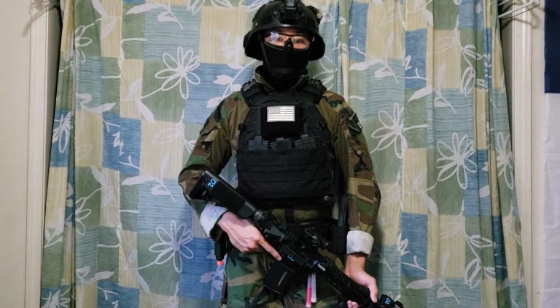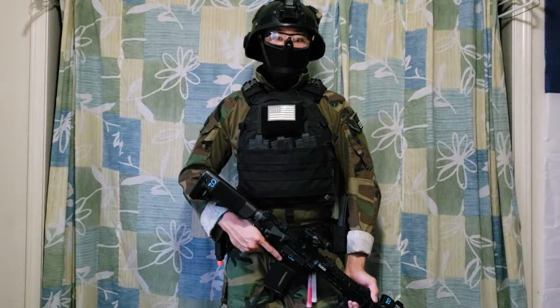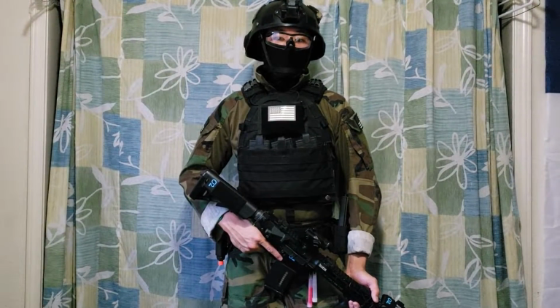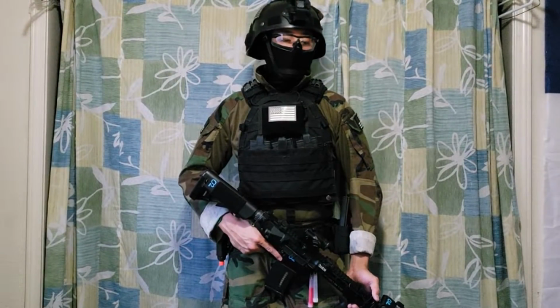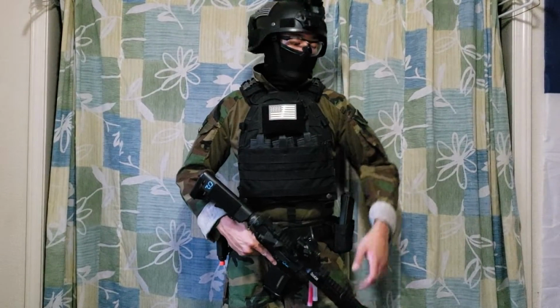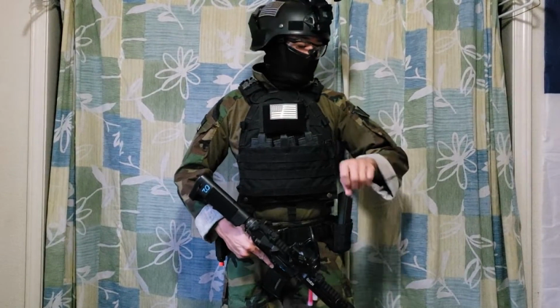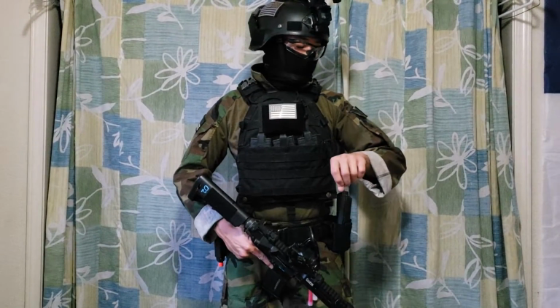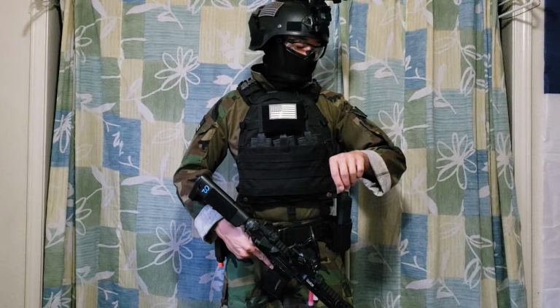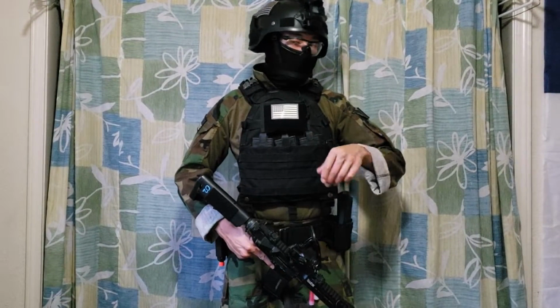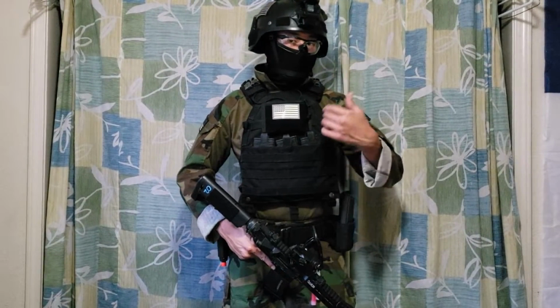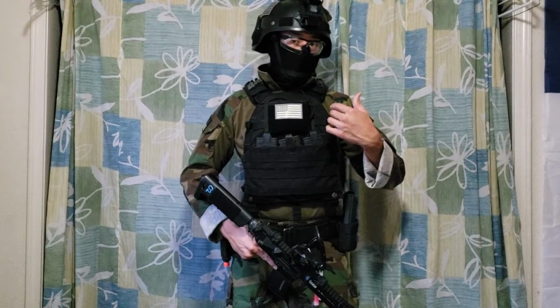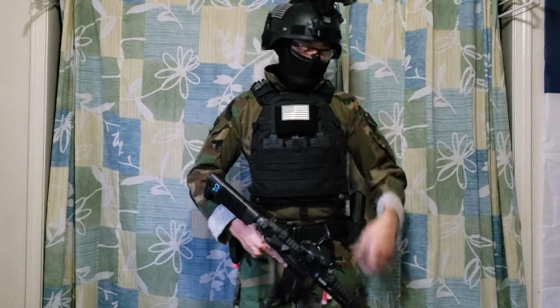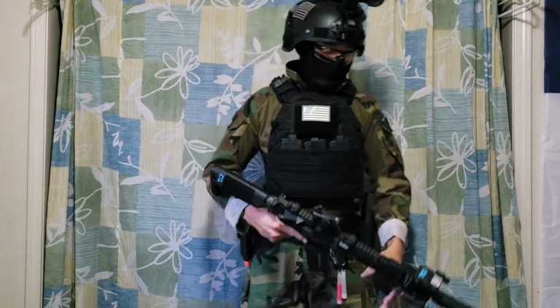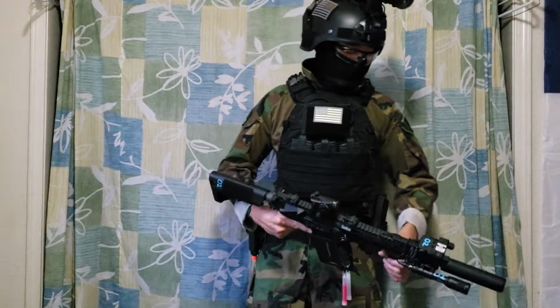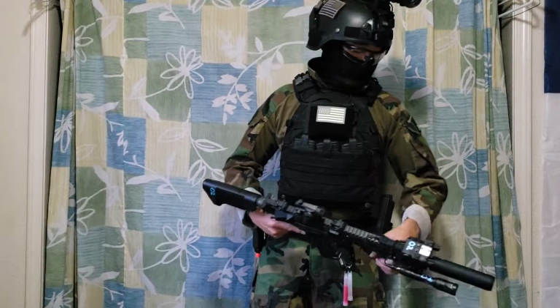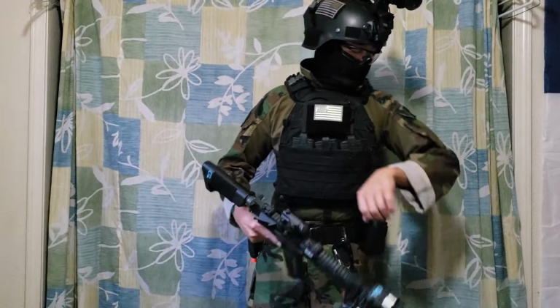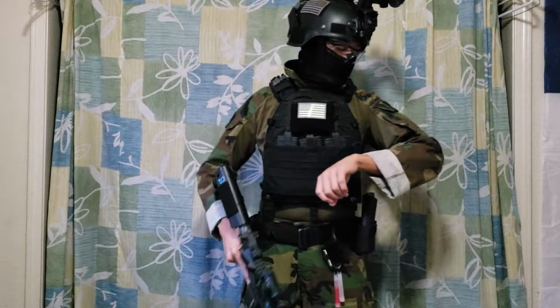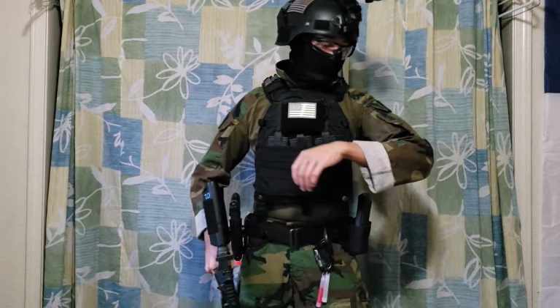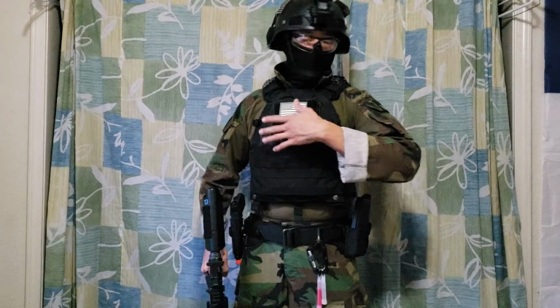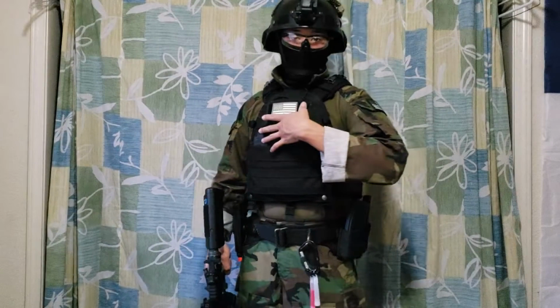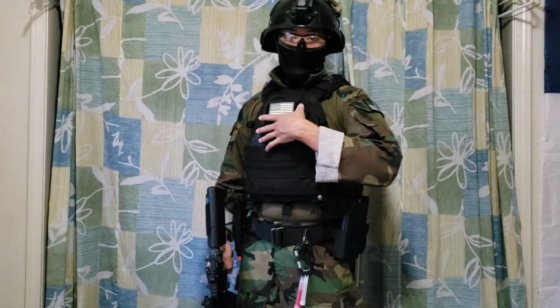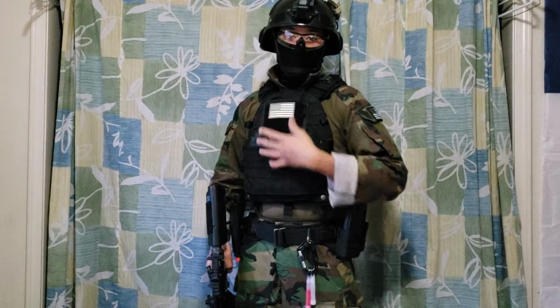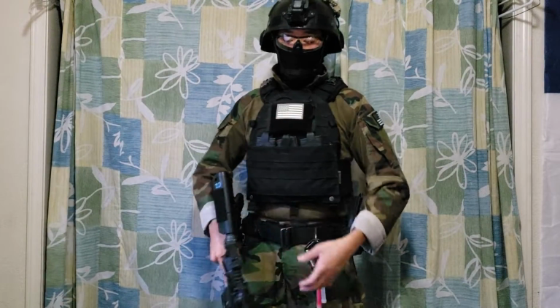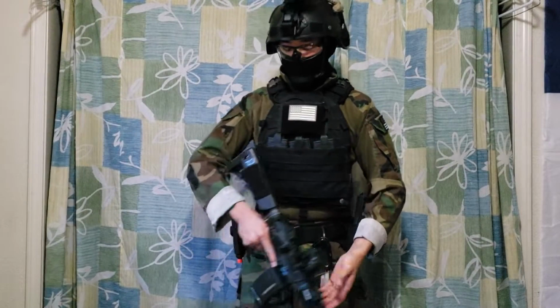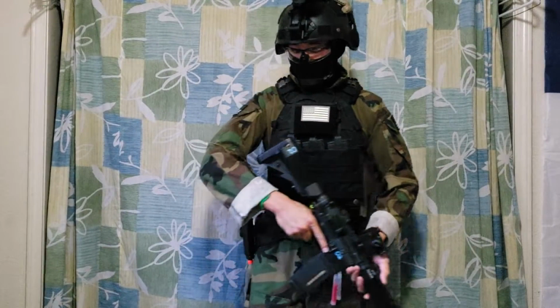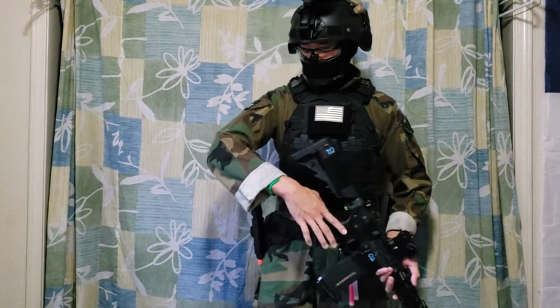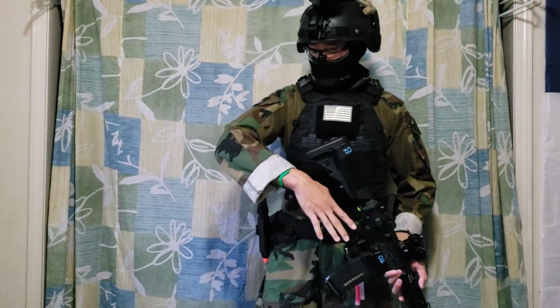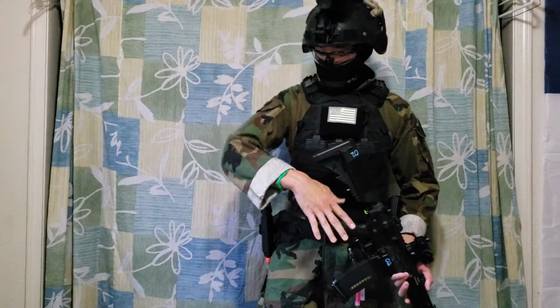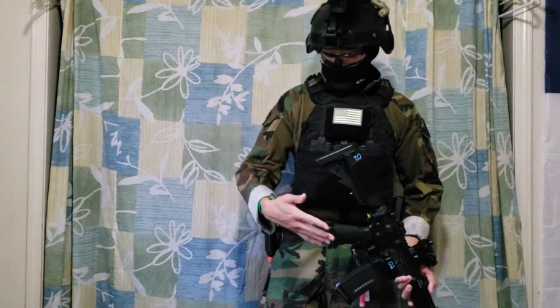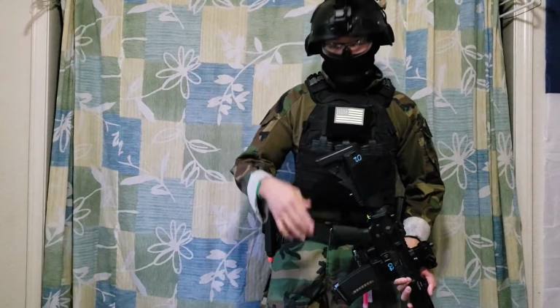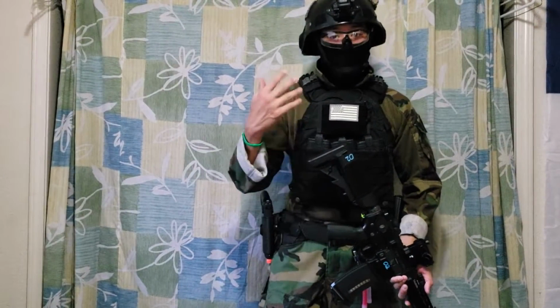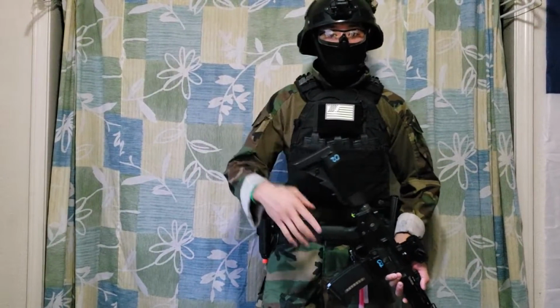Hey guys, I'm doing my newest video for my loadout. This is an M81 combat set made by FFI. Let's get started.